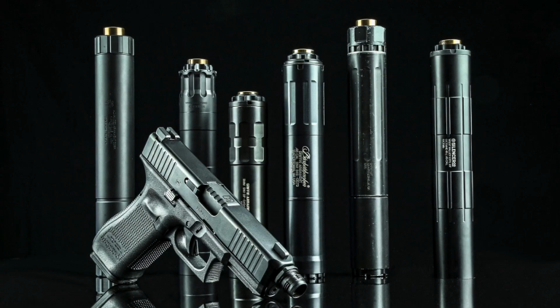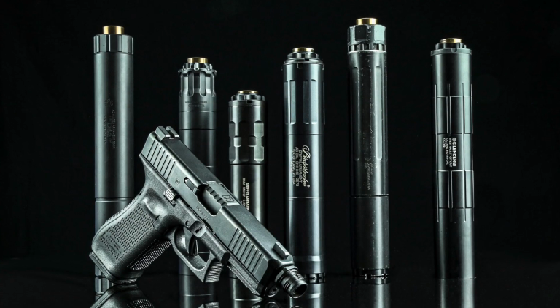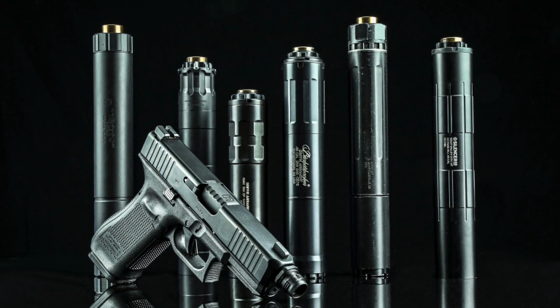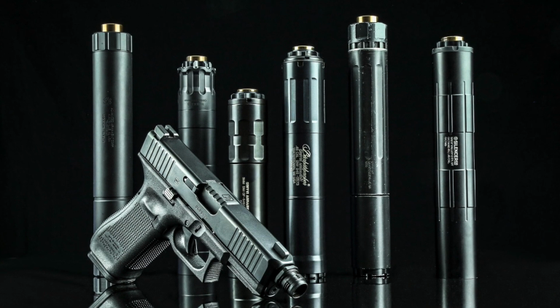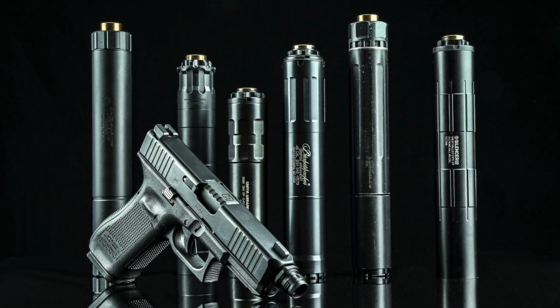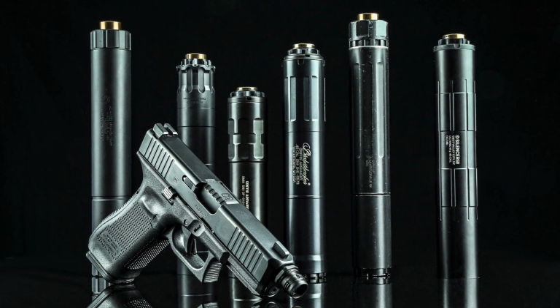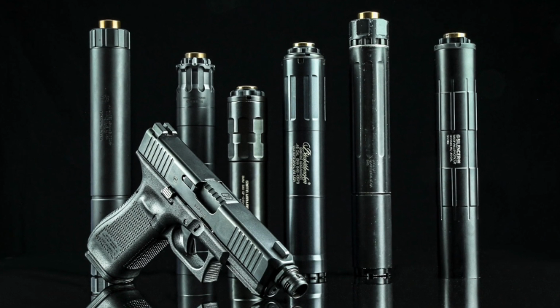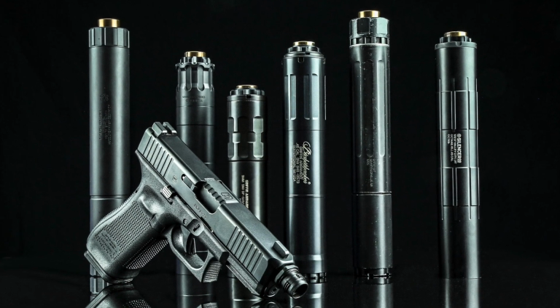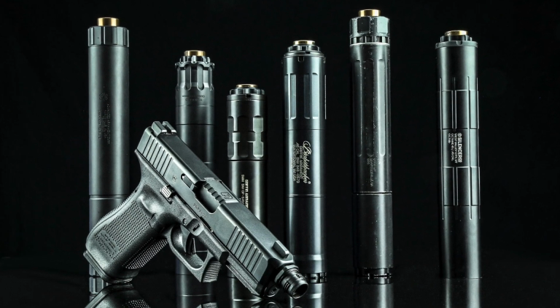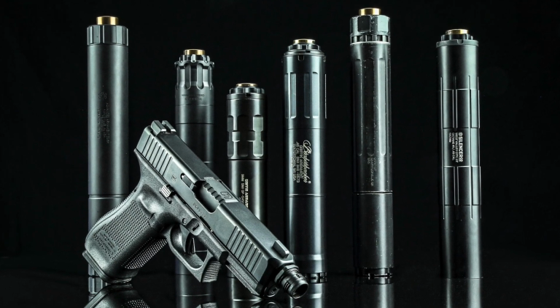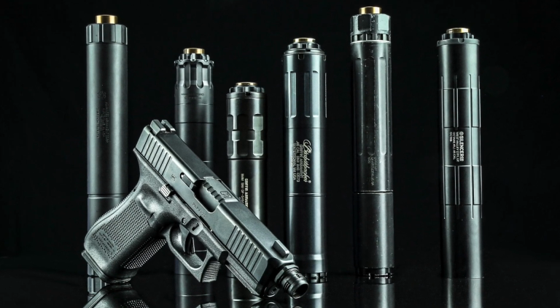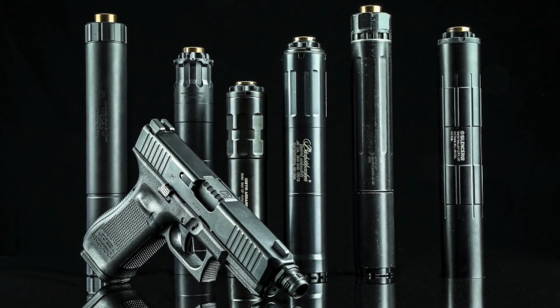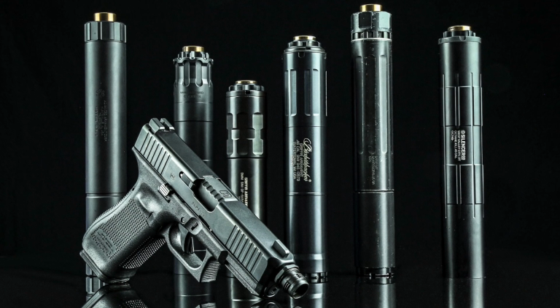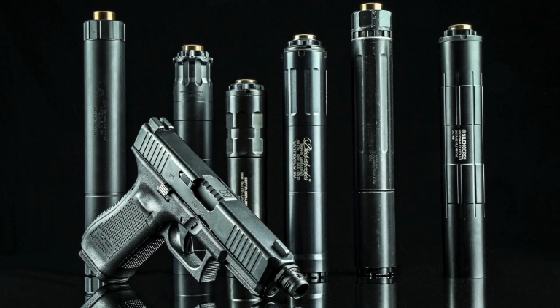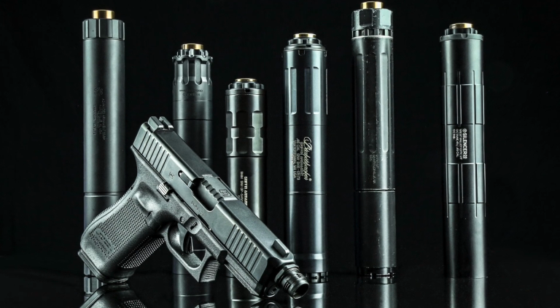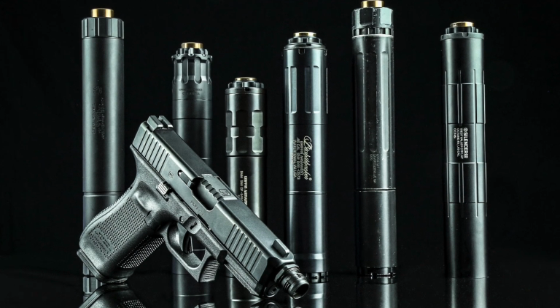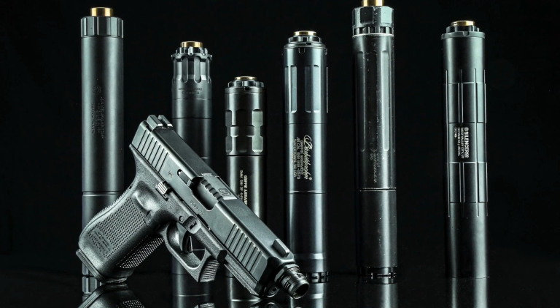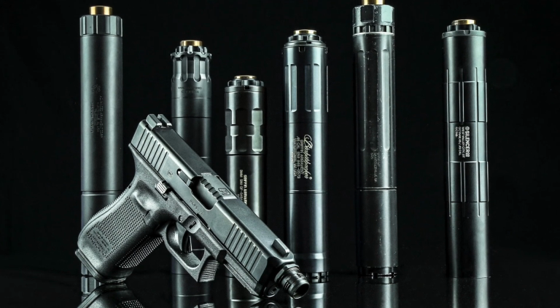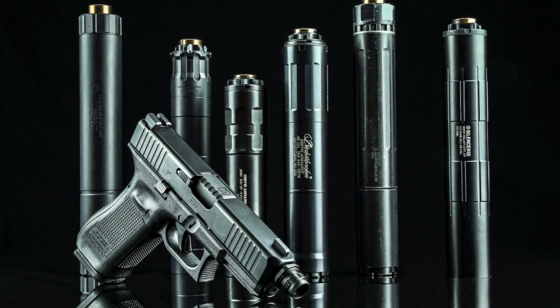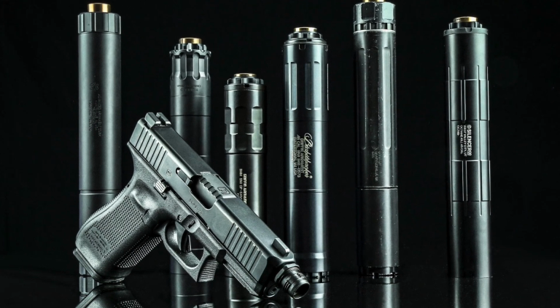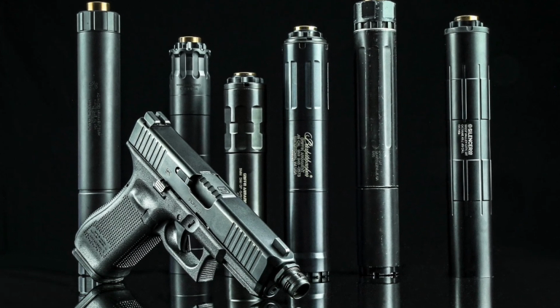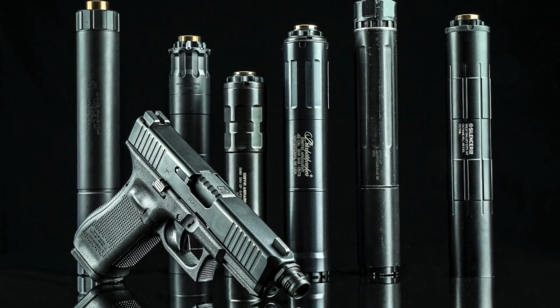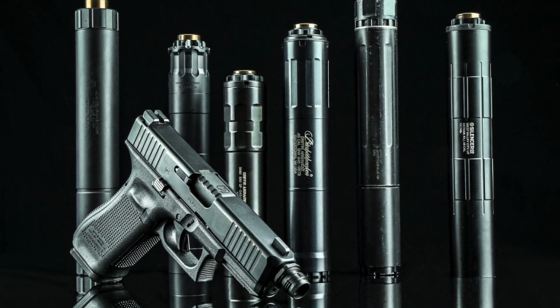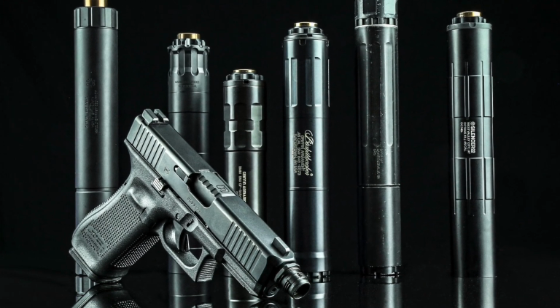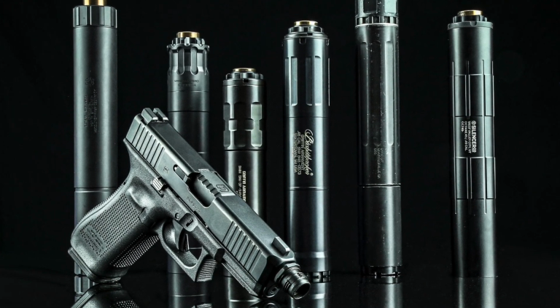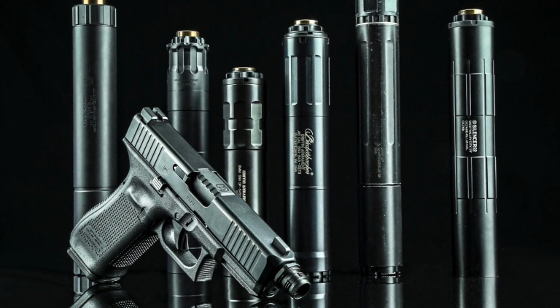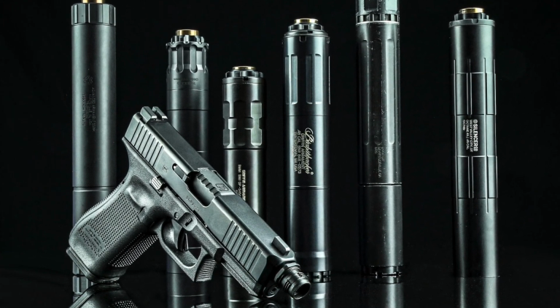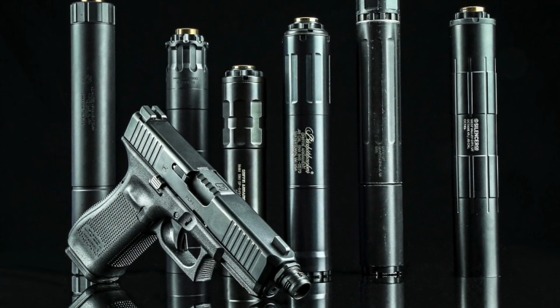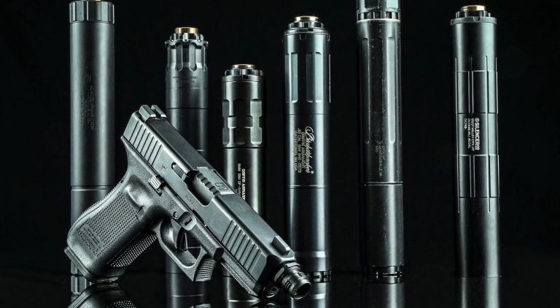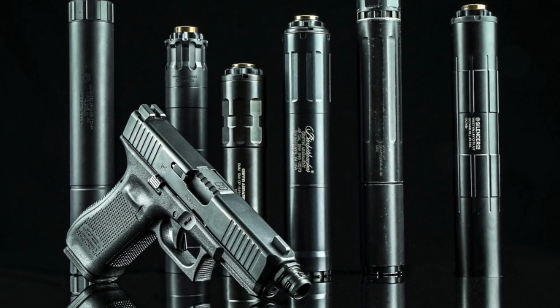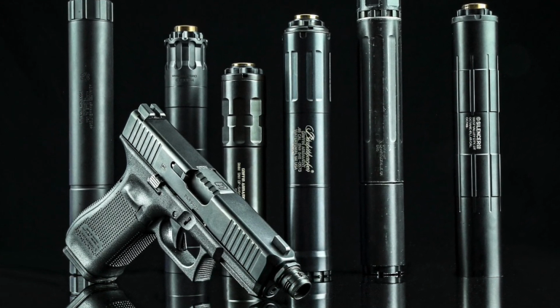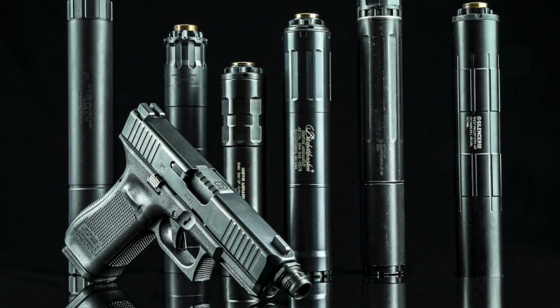For users seeking a fast and secure pistol mounting solution, the CAM-LOK Universal QD Piston System is here to stay.